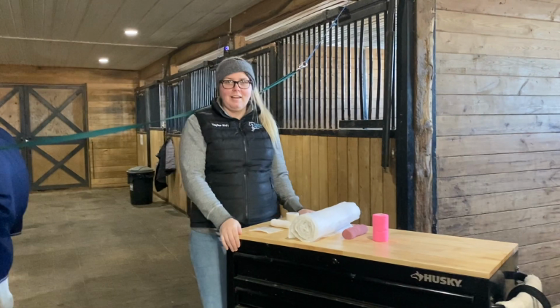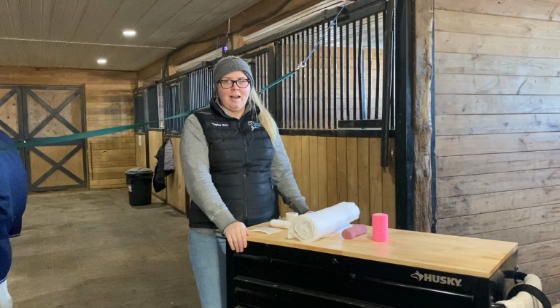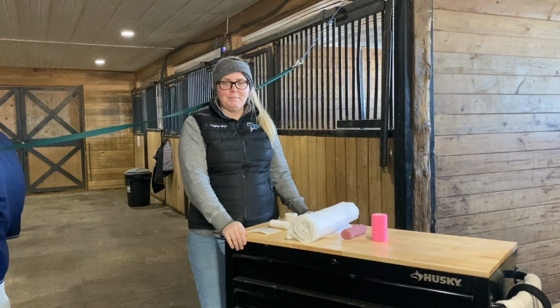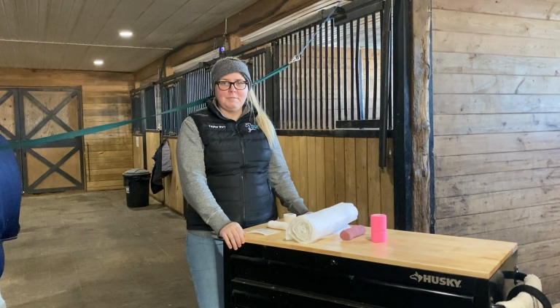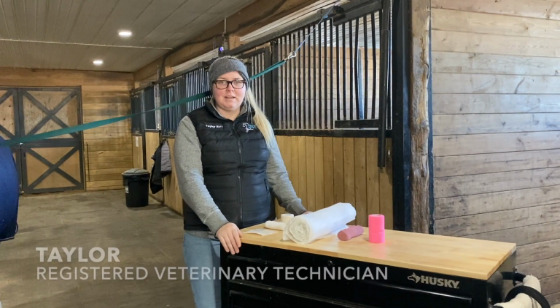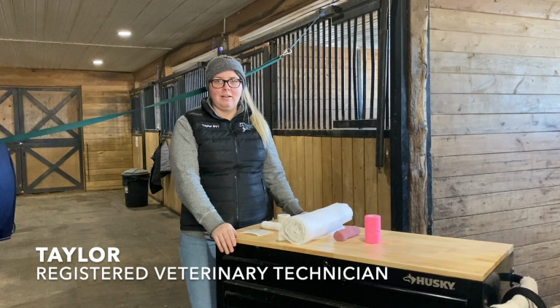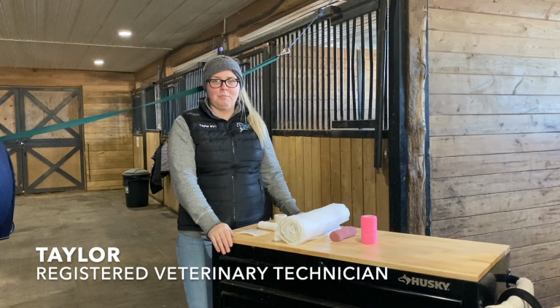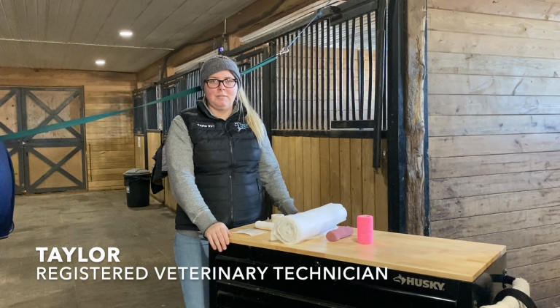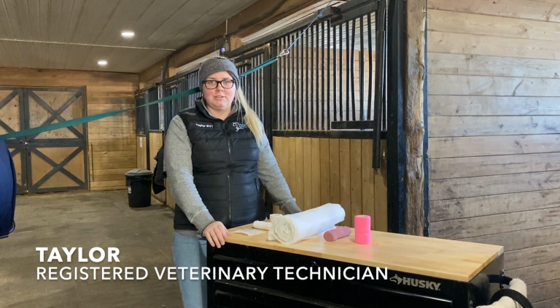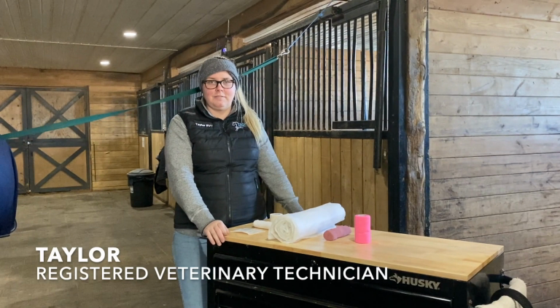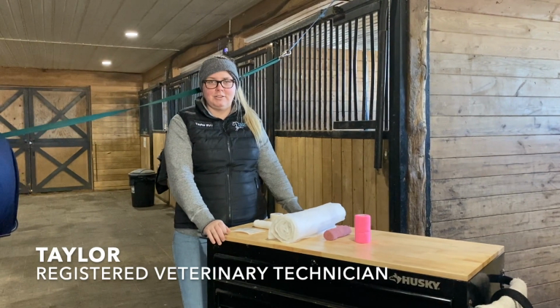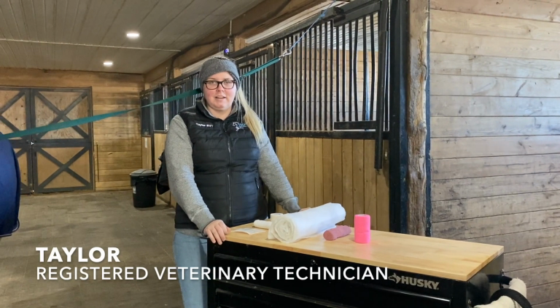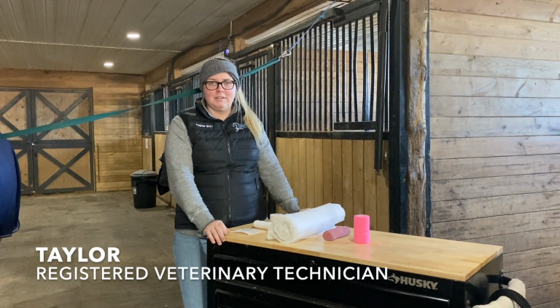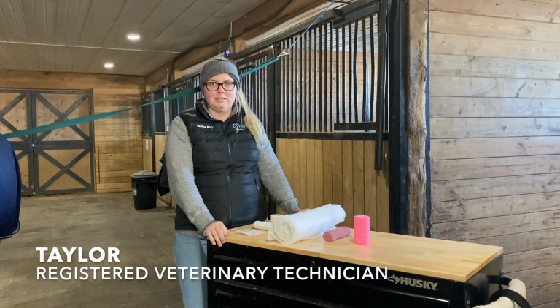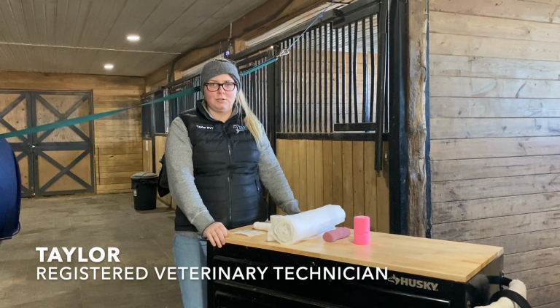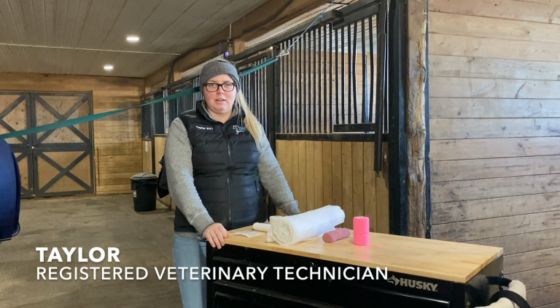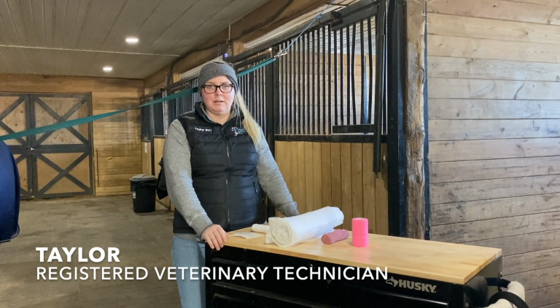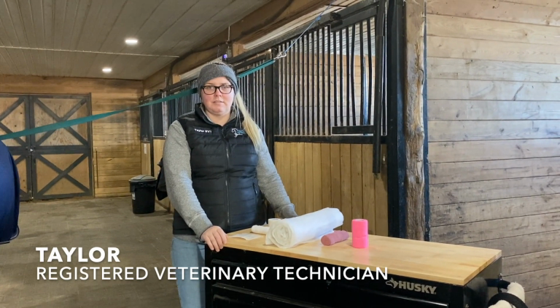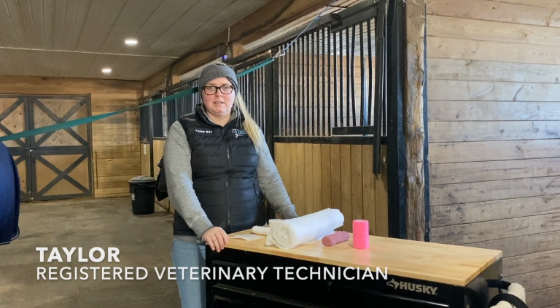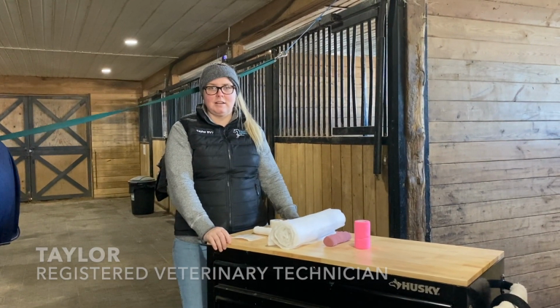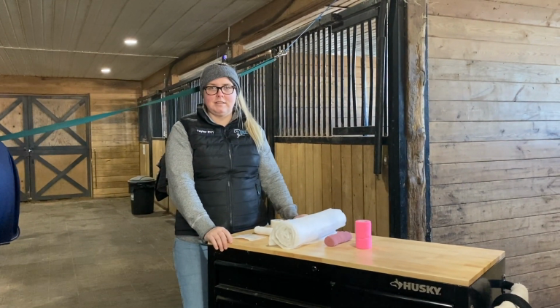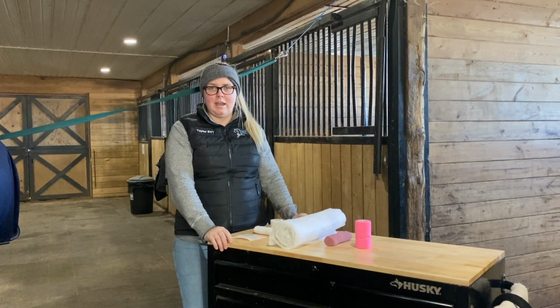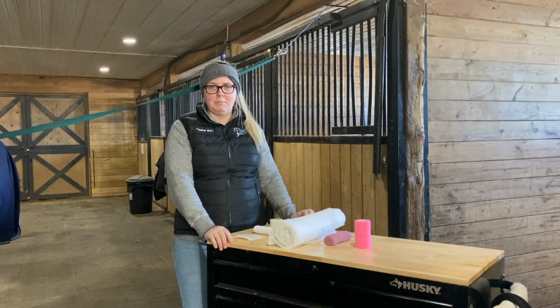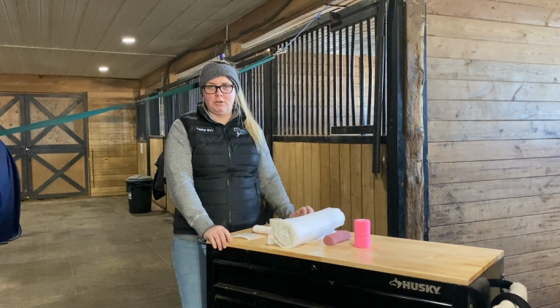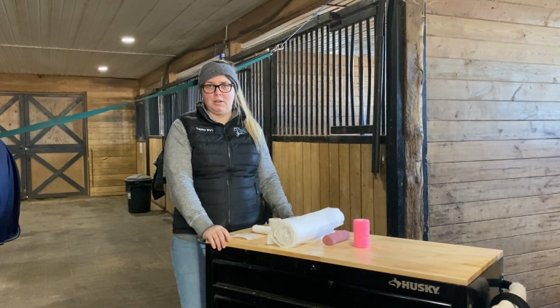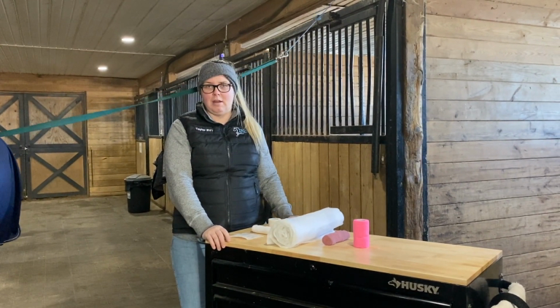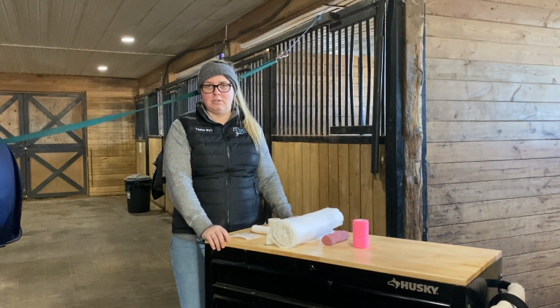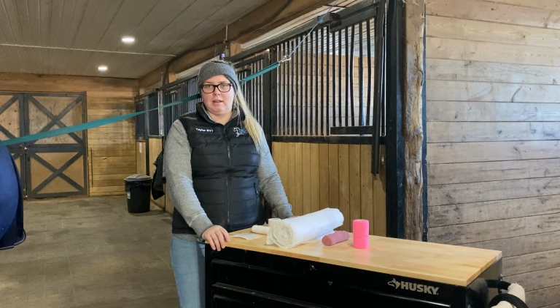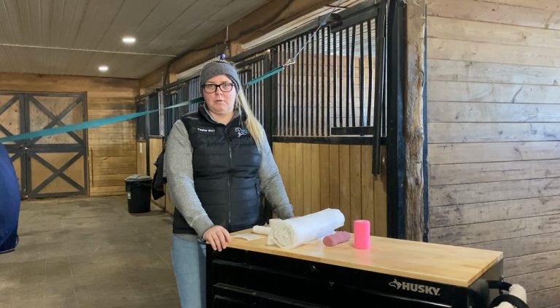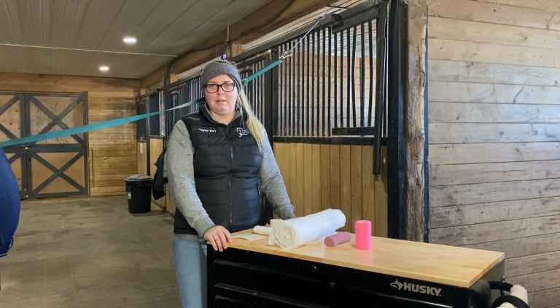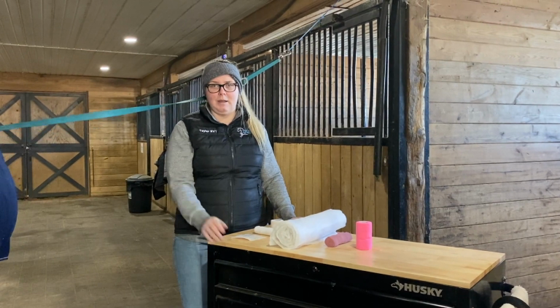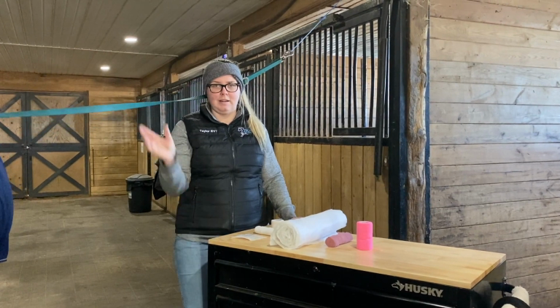Hi, my name is Taylor and I'm one of the registered veterinary technicians at Troy Equine Services. Today I'm going to be showing you how to do a lower limb bandage.